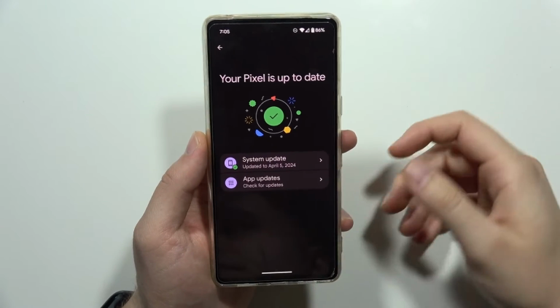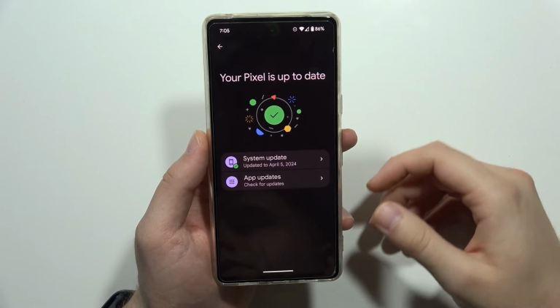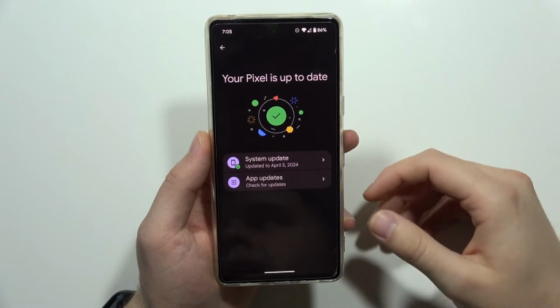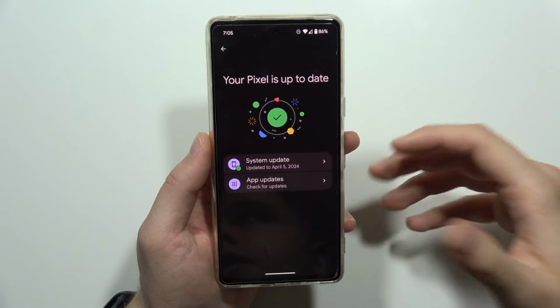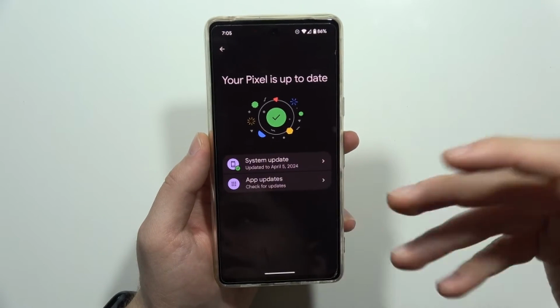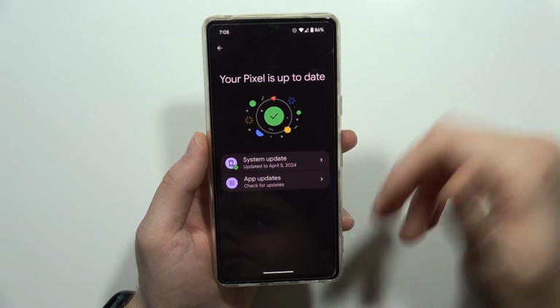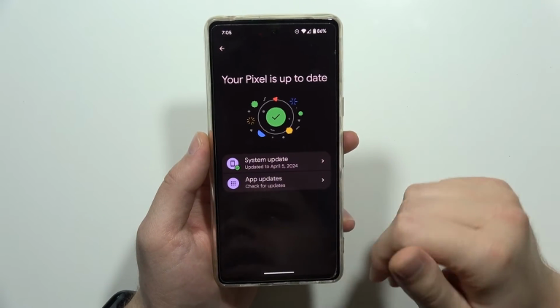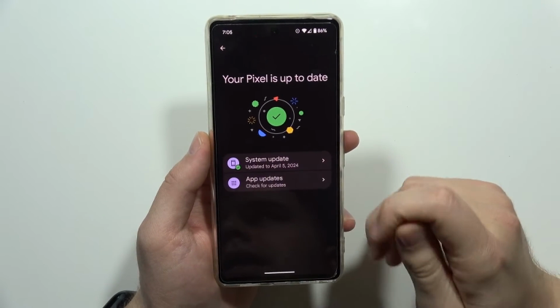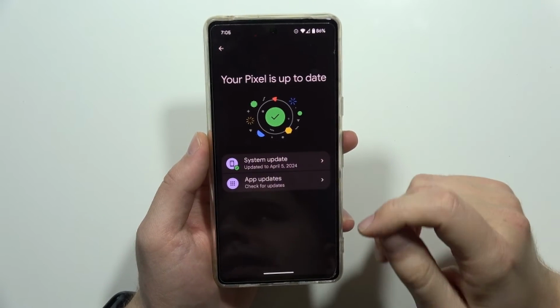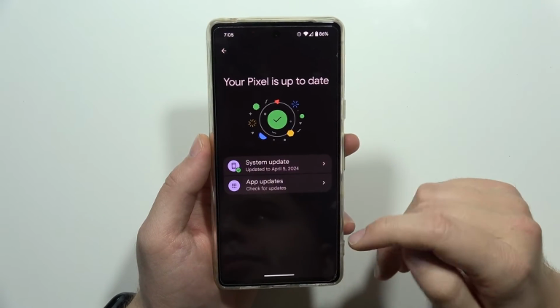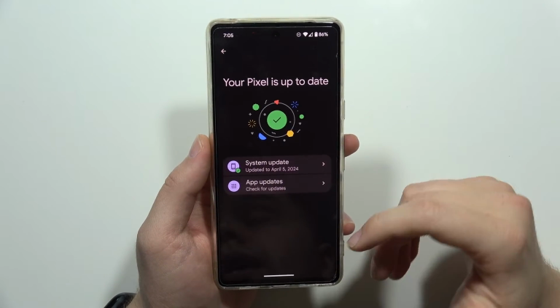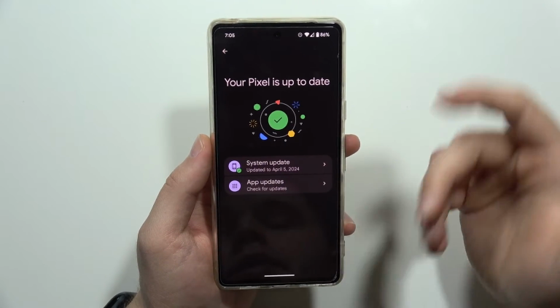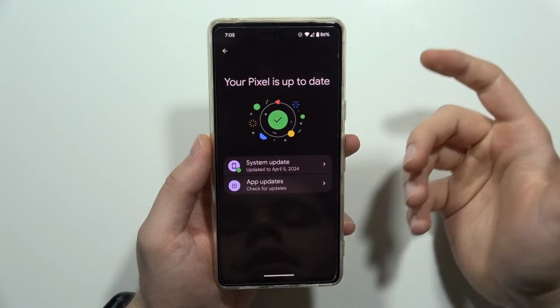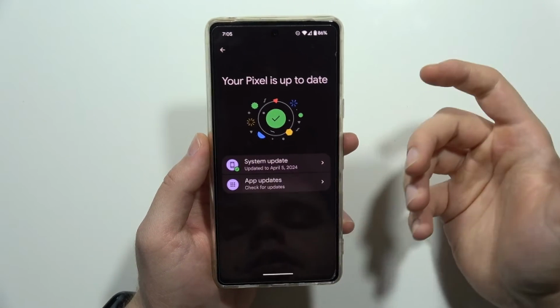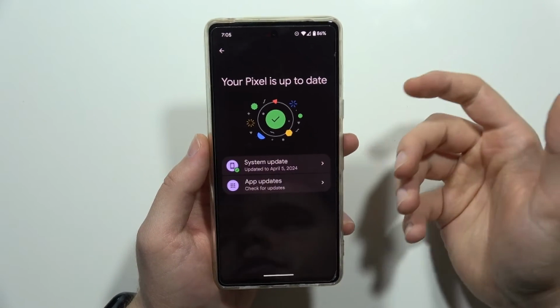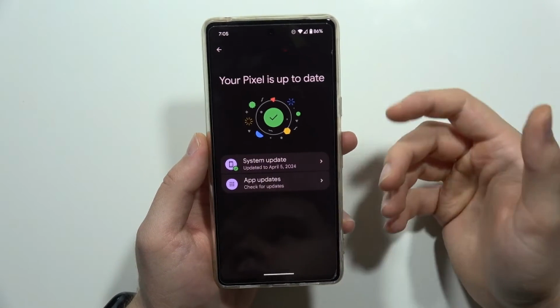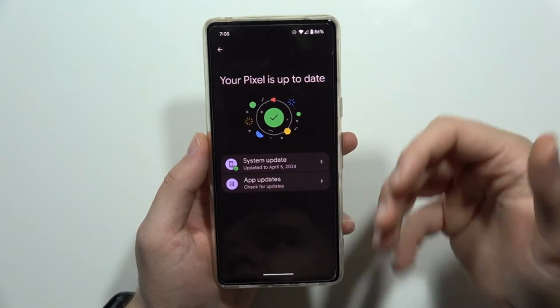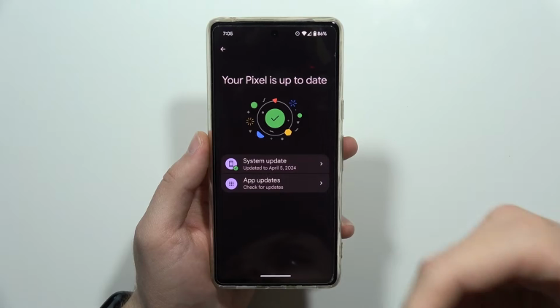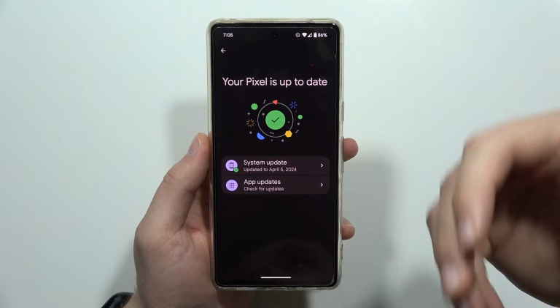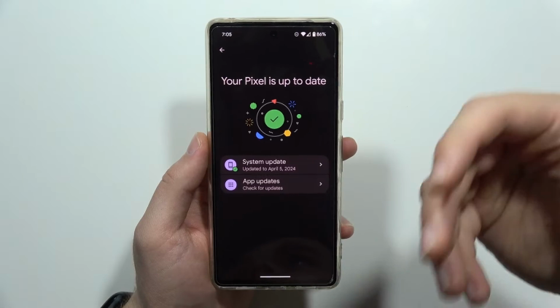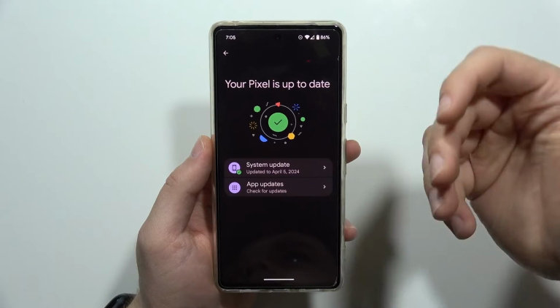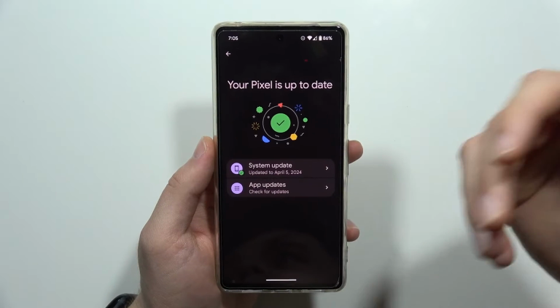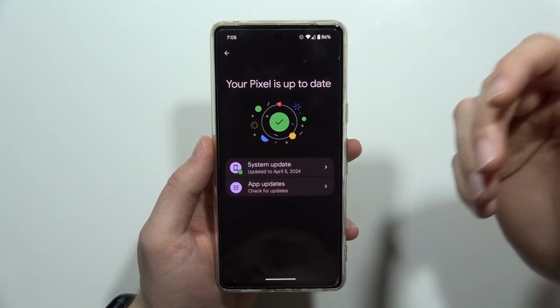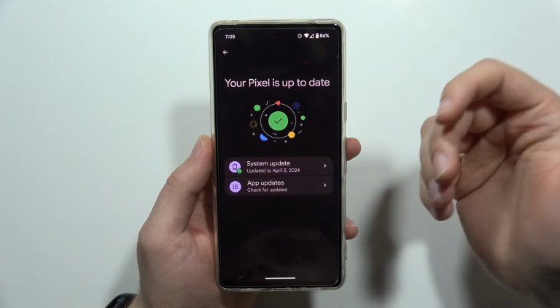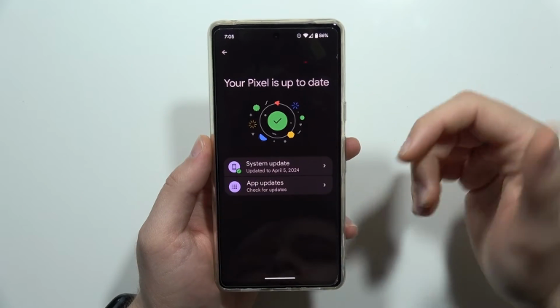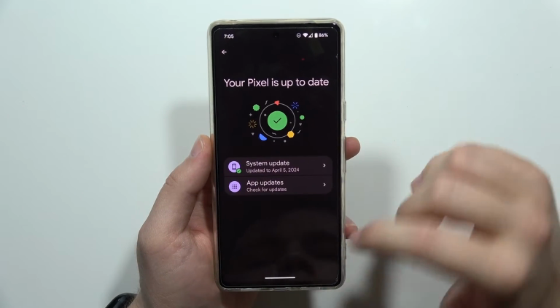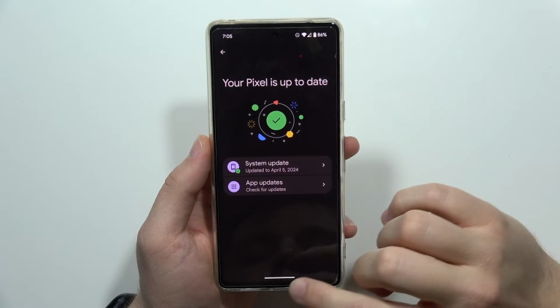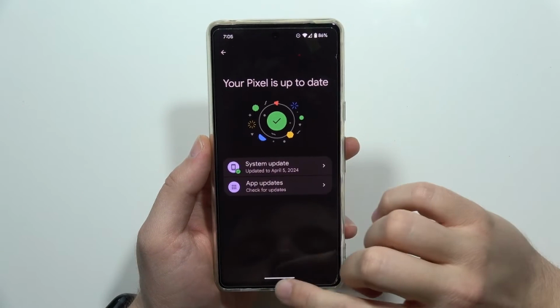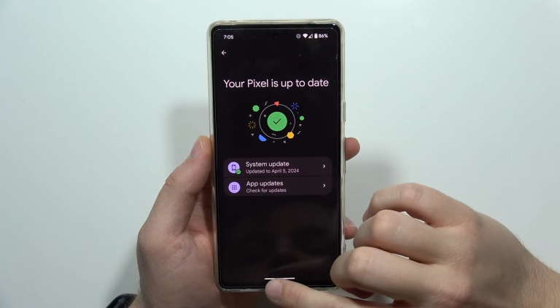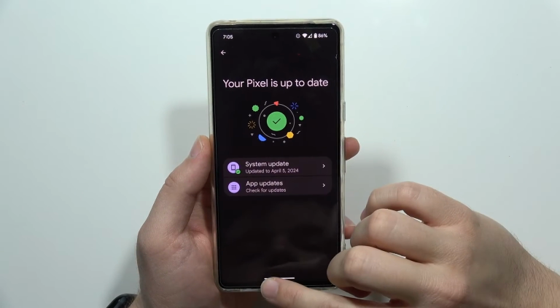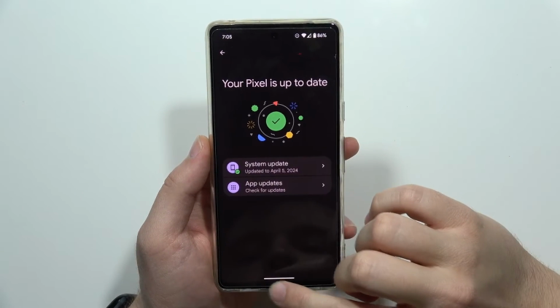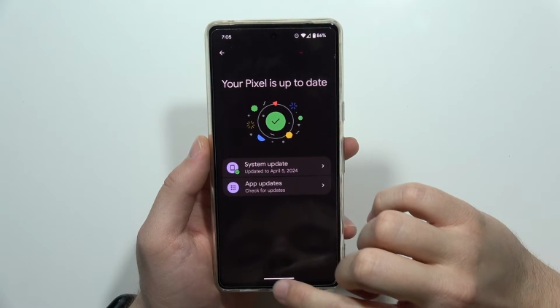Once you apply all of these updates, you will get the information that your Pixel is up to date.